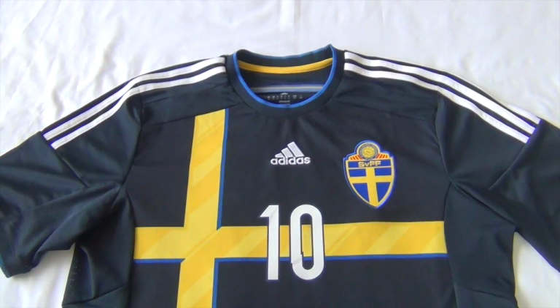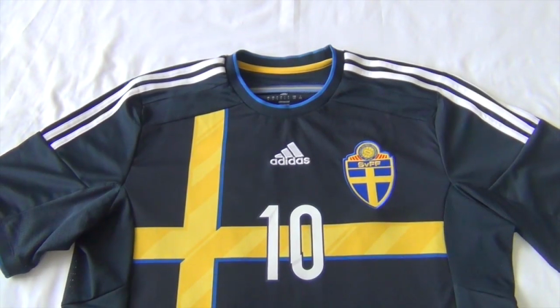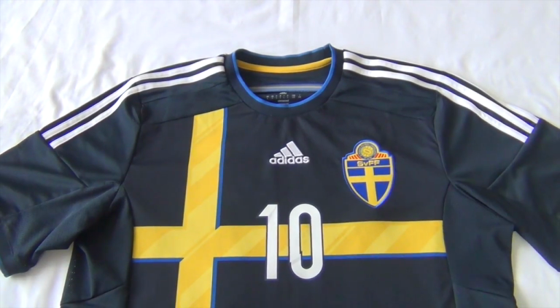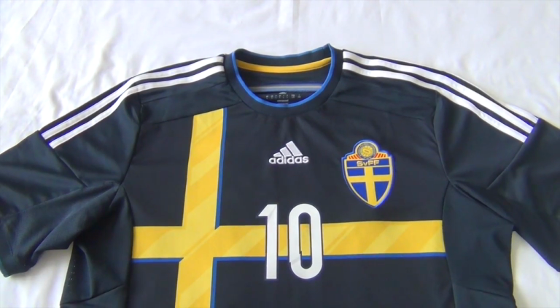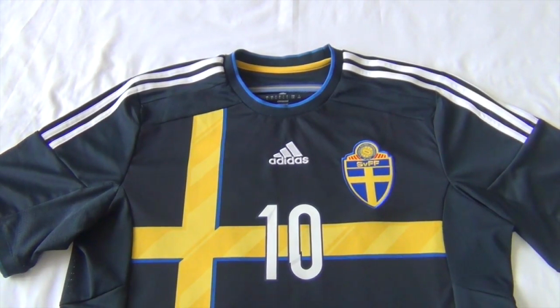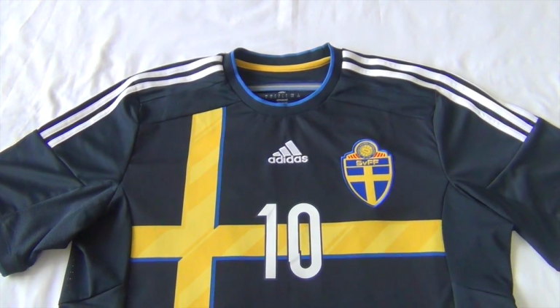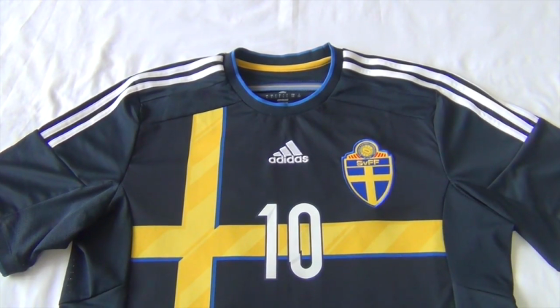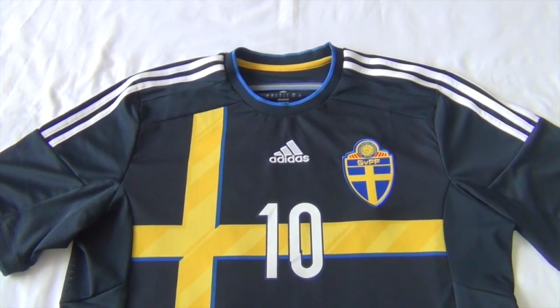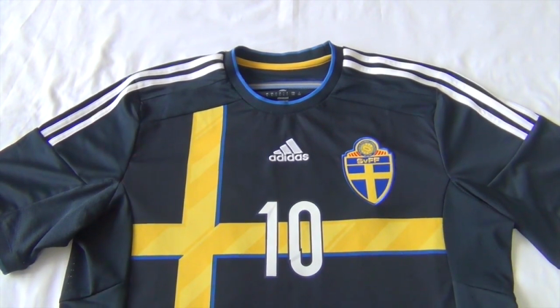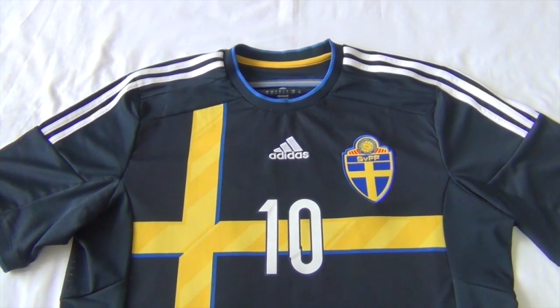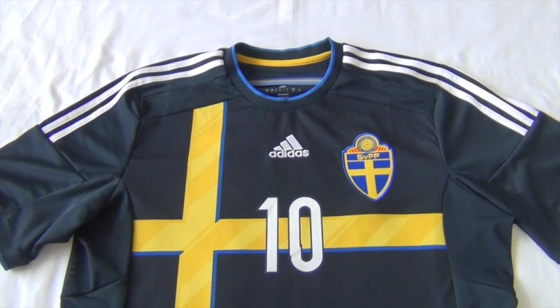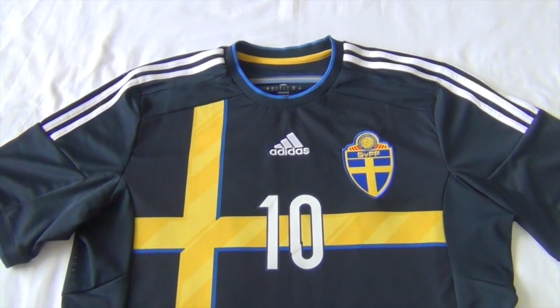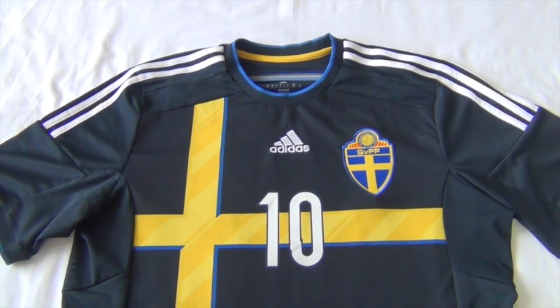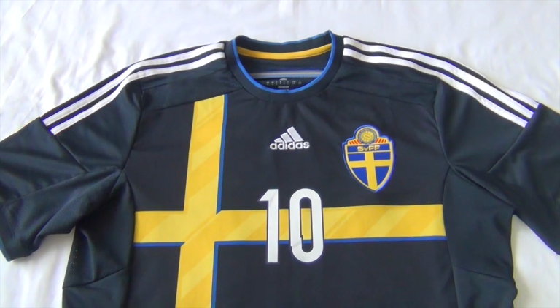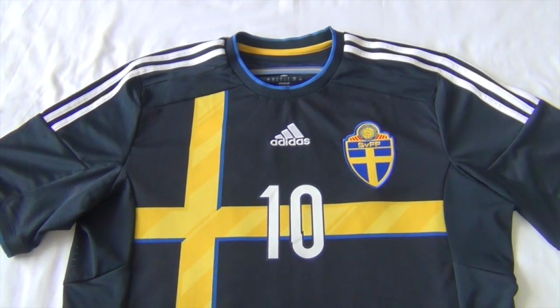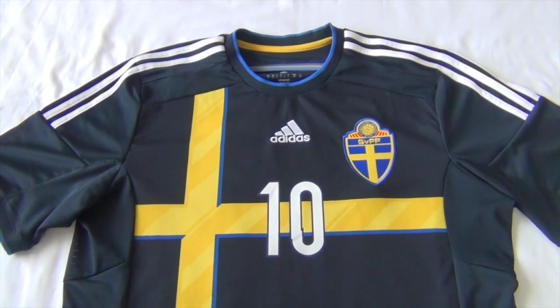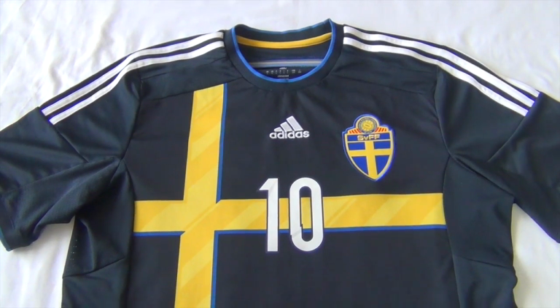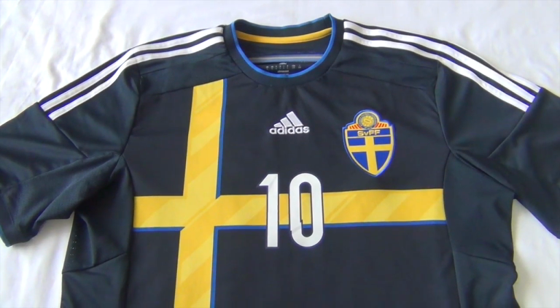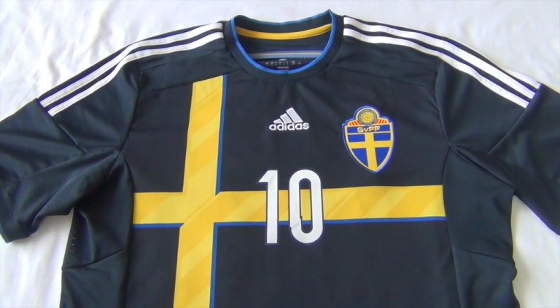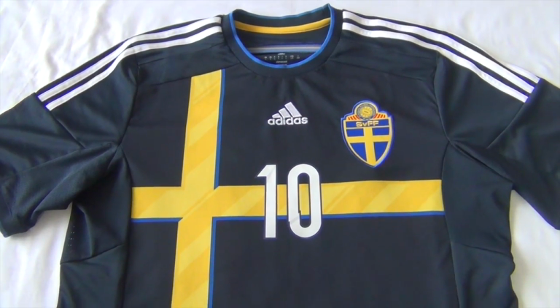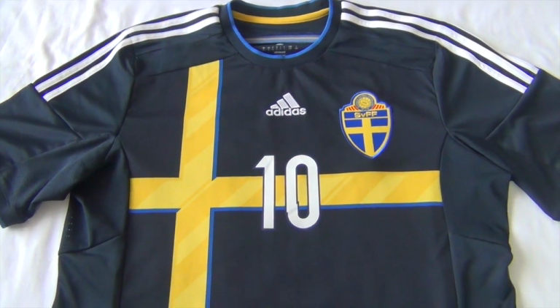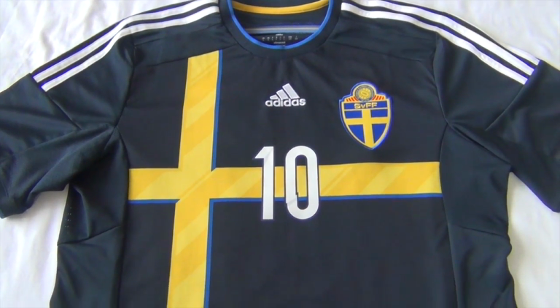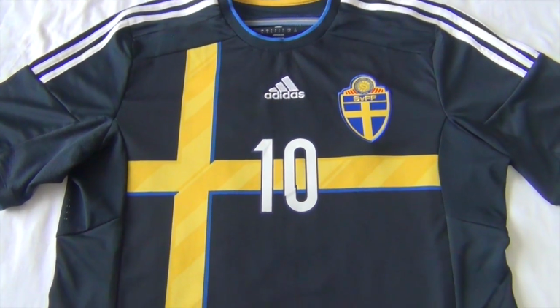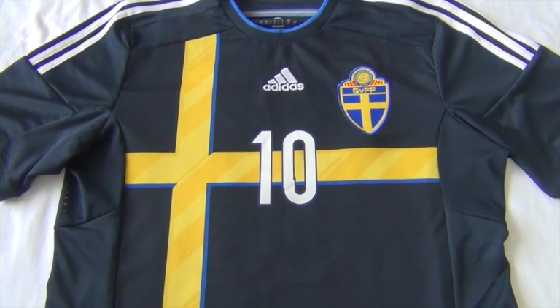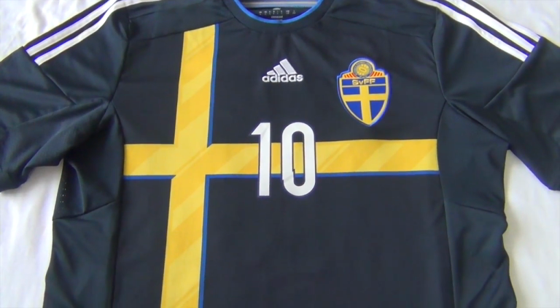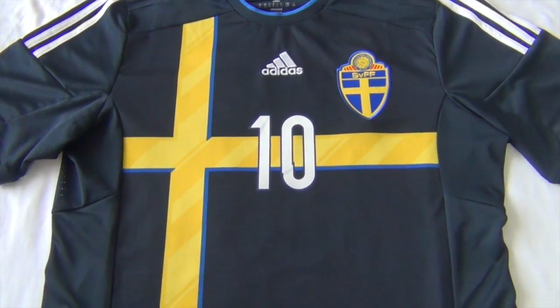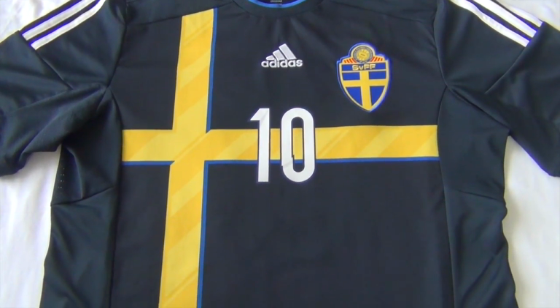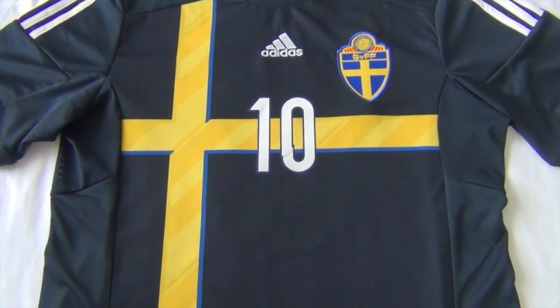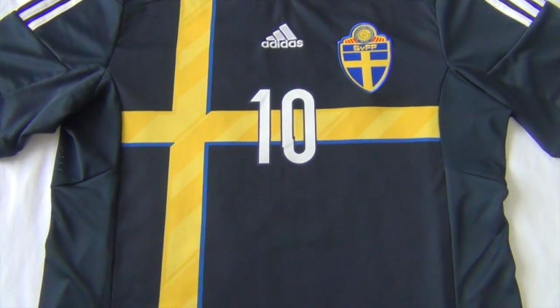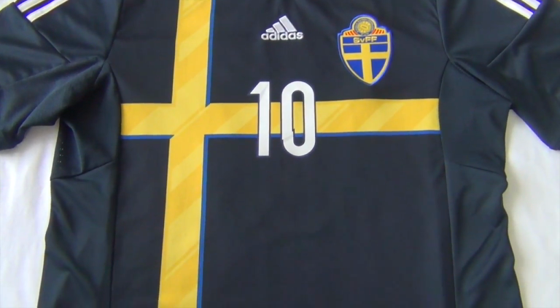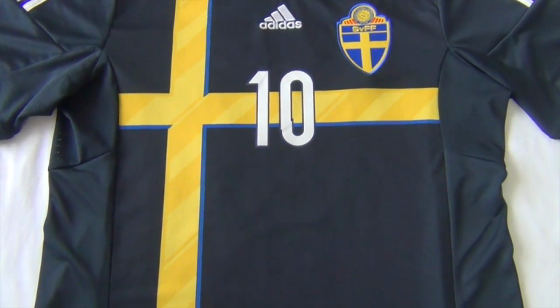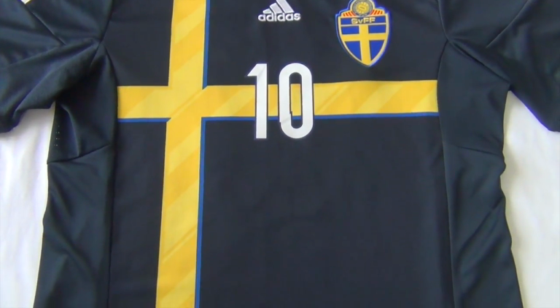Even though Sweden didn't make it to the World Cup last year, I highly recommend getting this jersey to show support to the team.